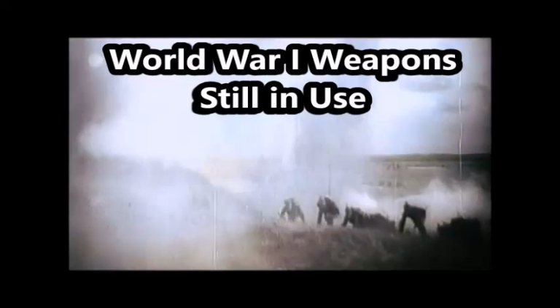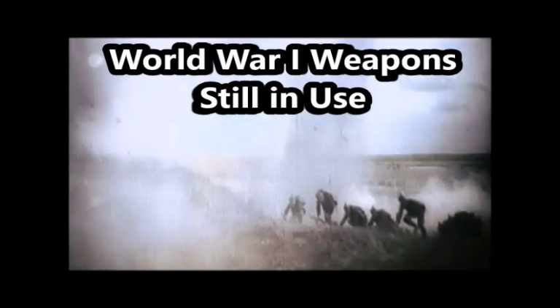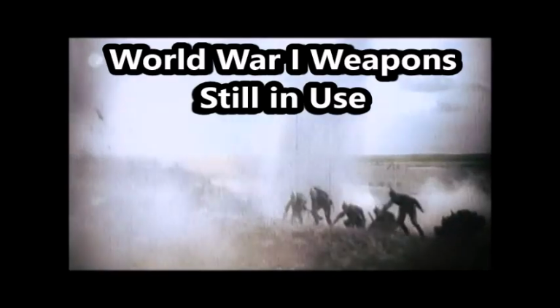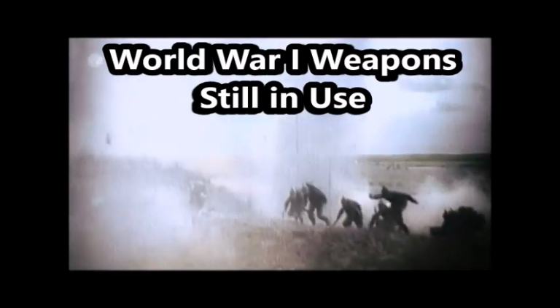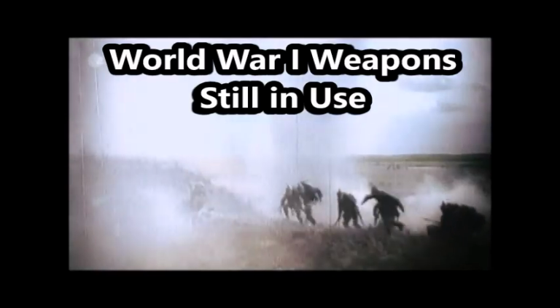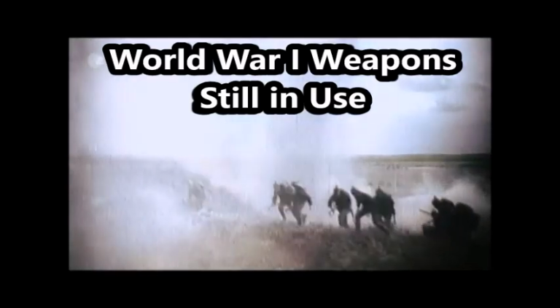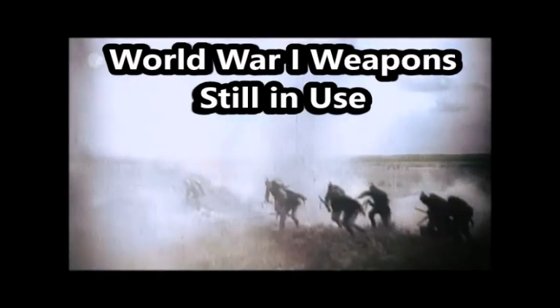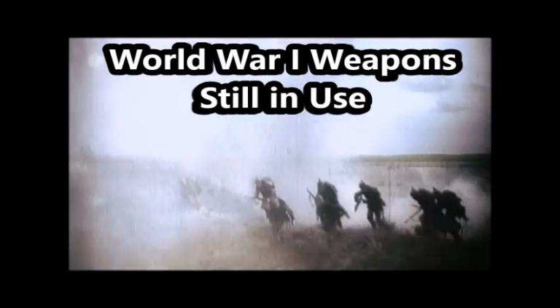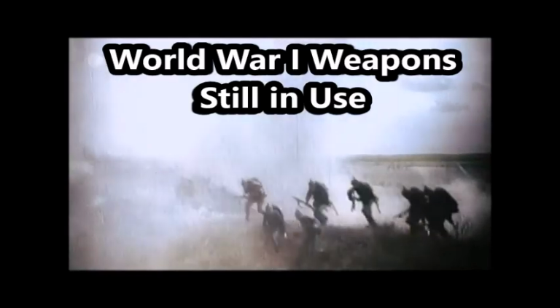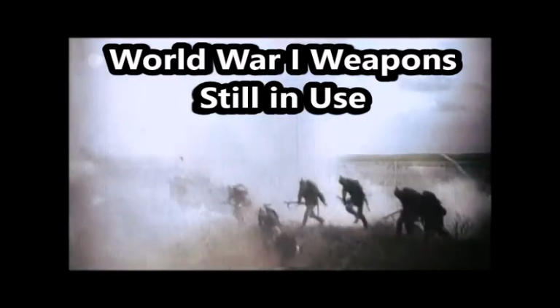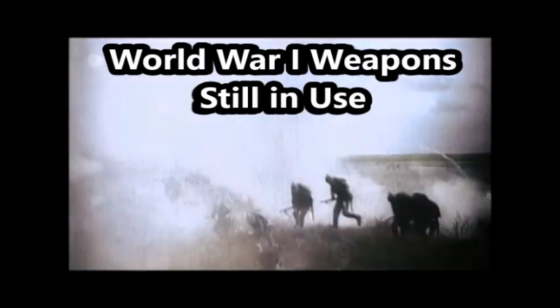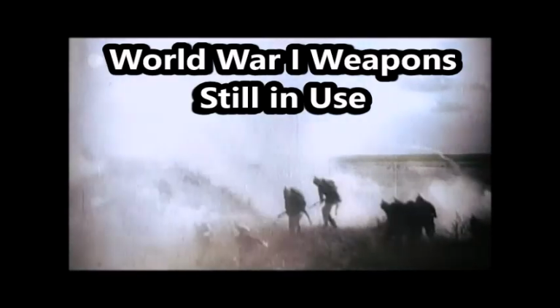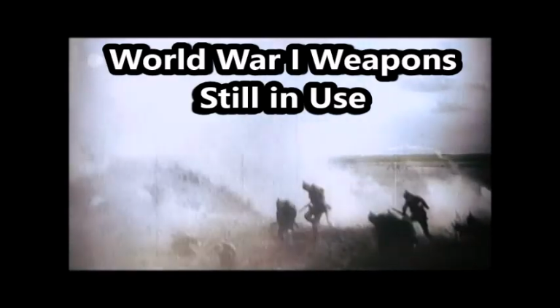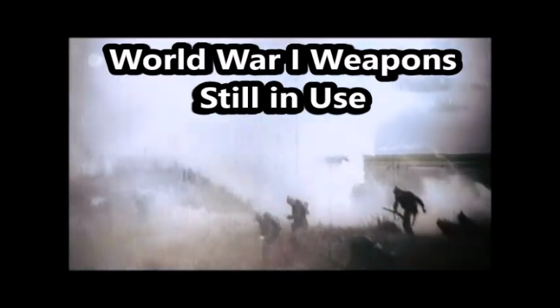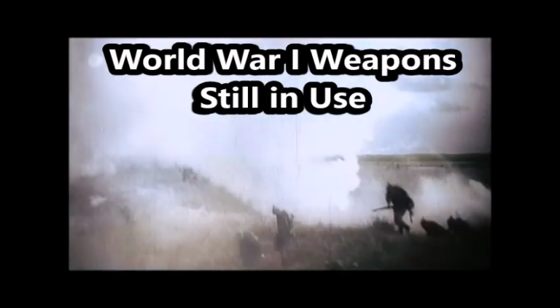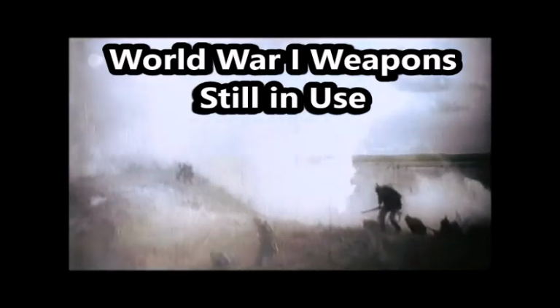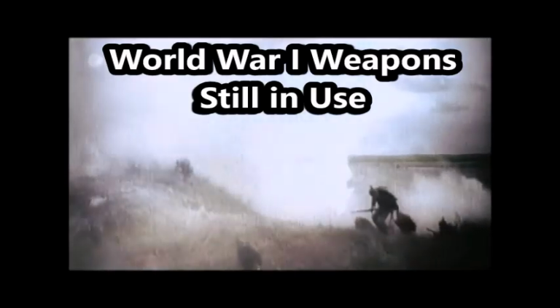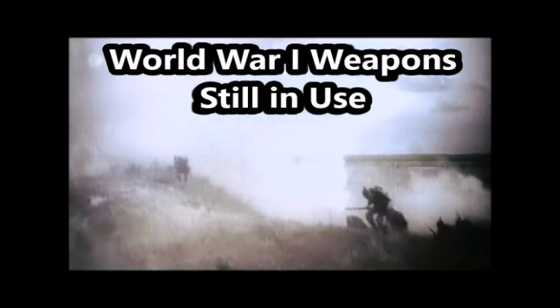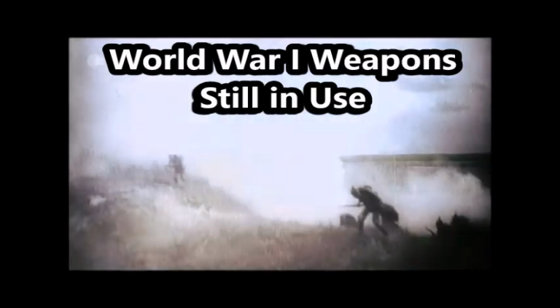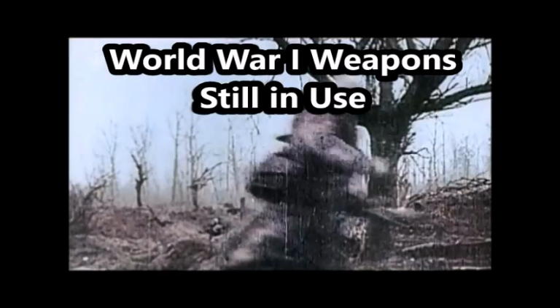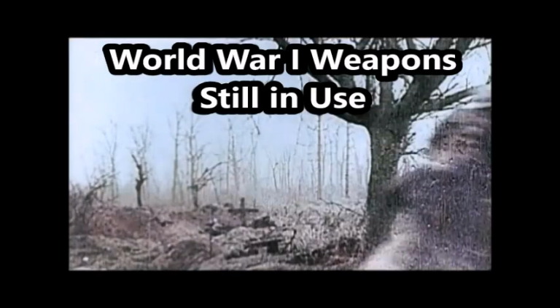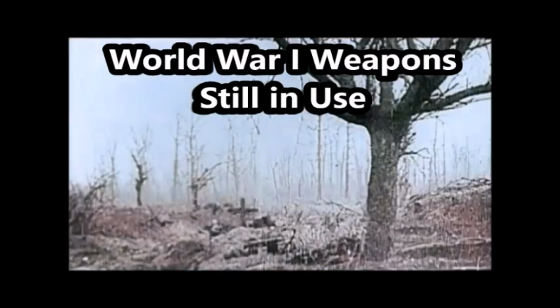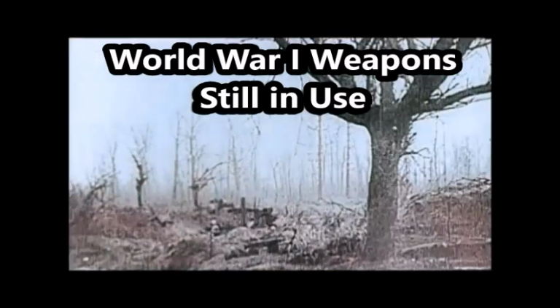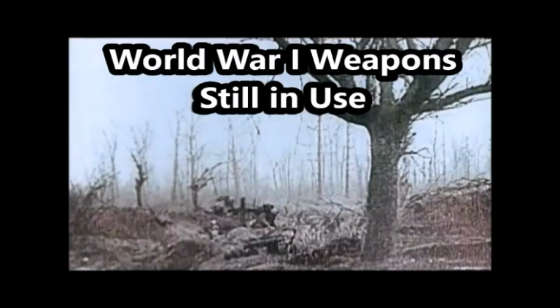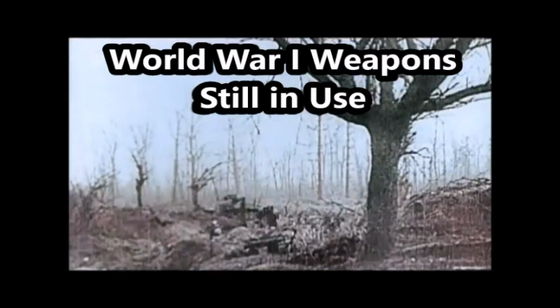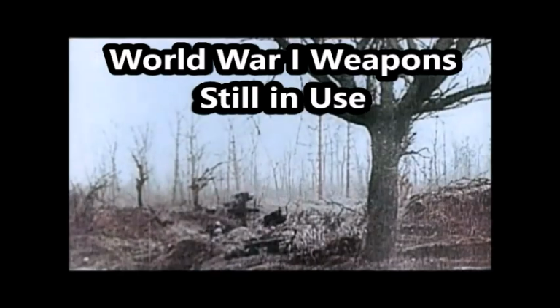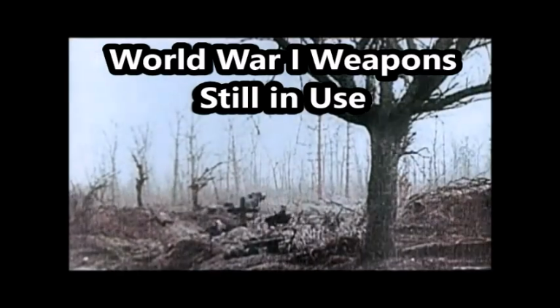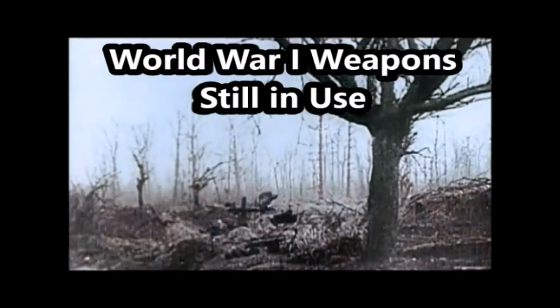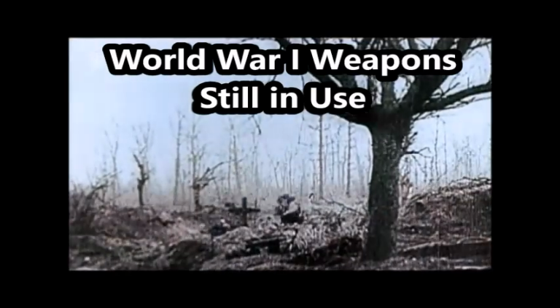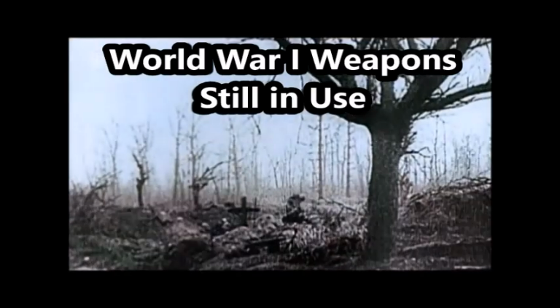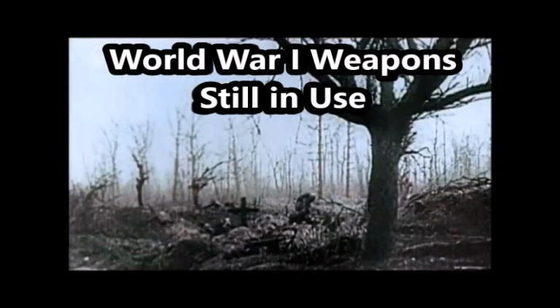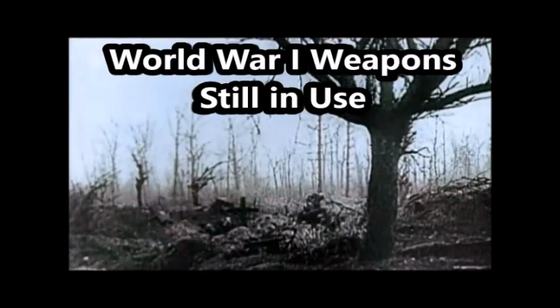This is J-Man Time, and today I have a video on World War I weapons still in use.